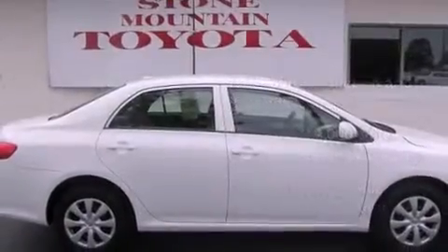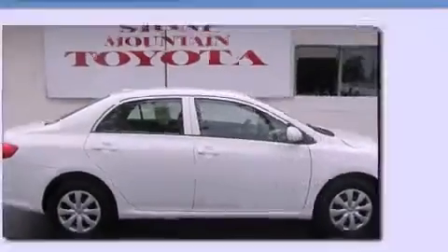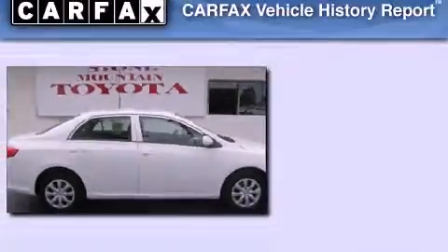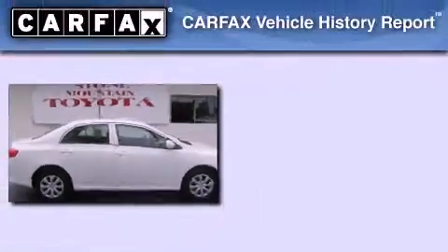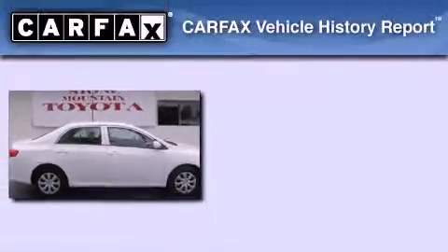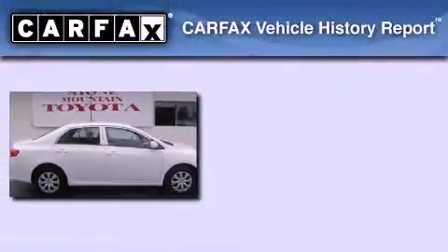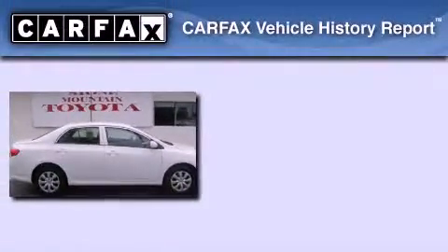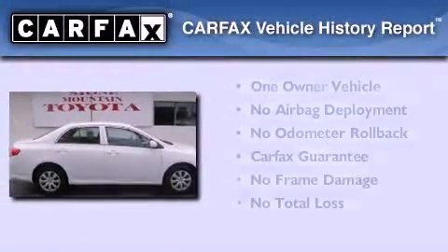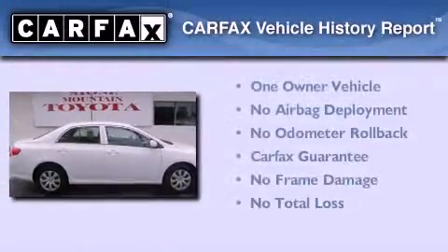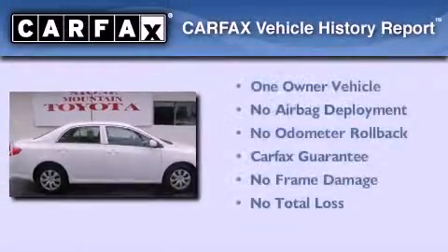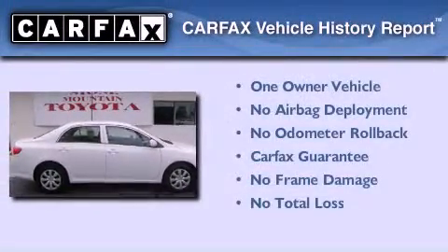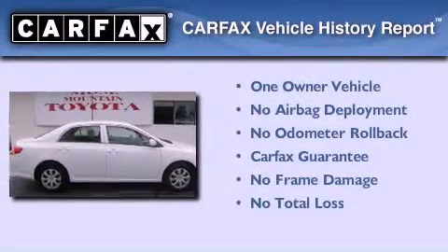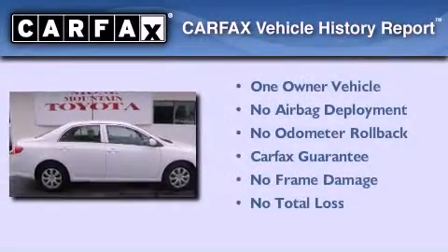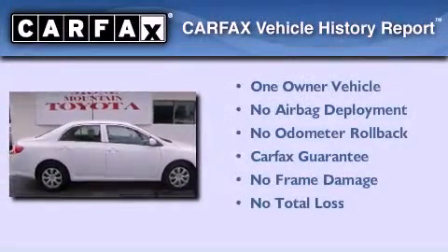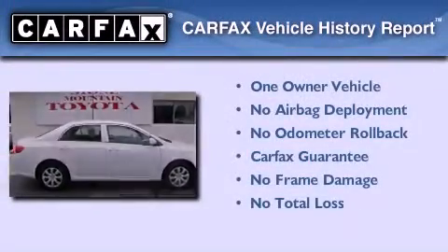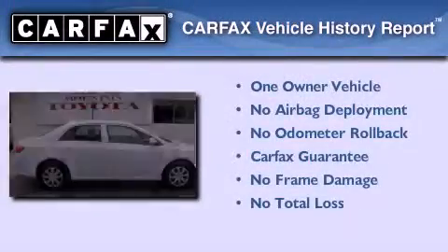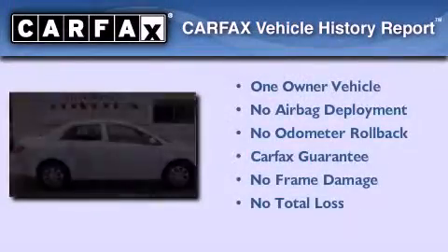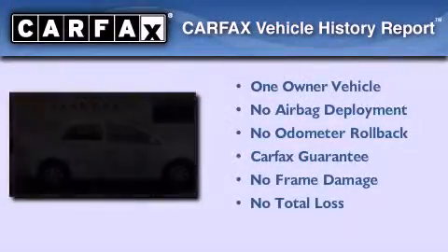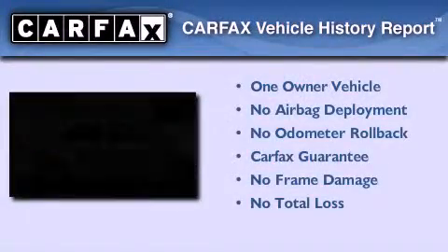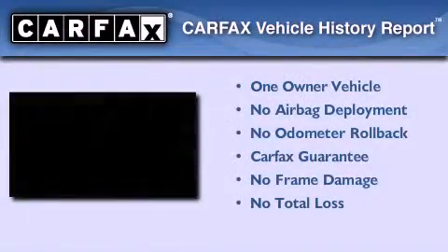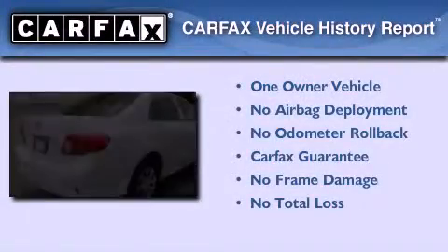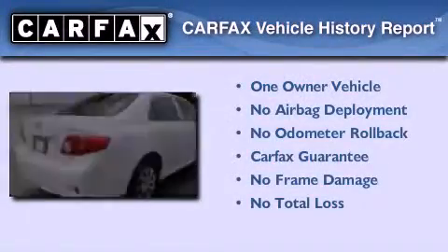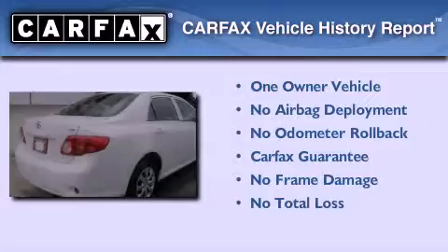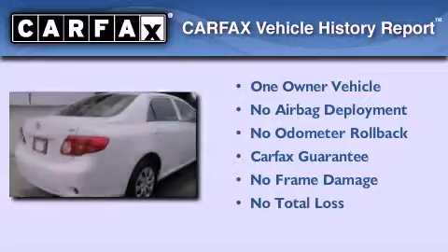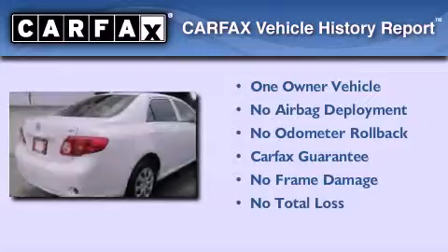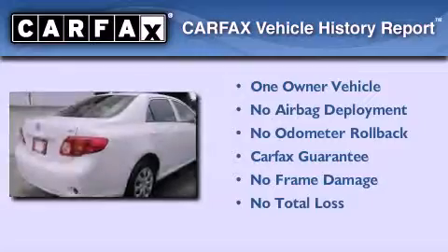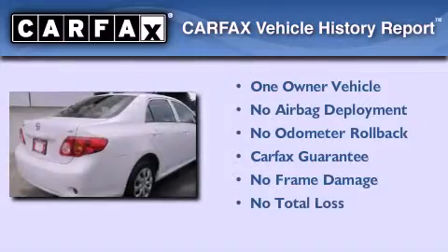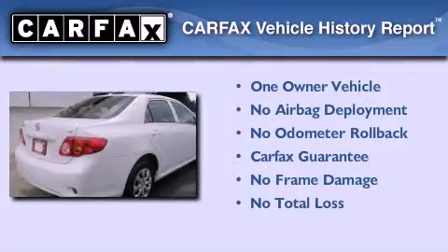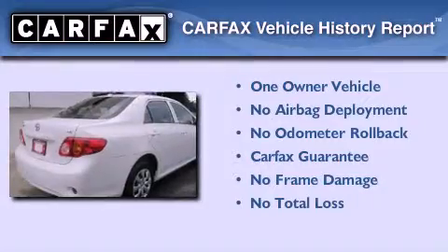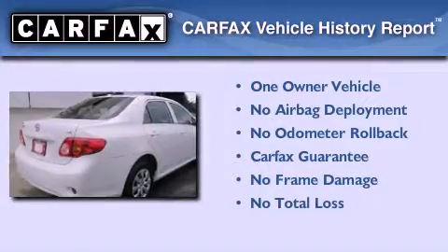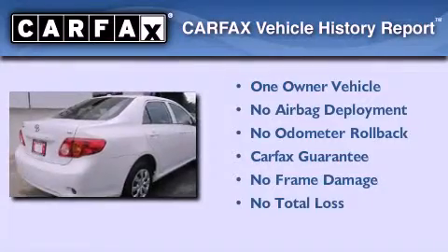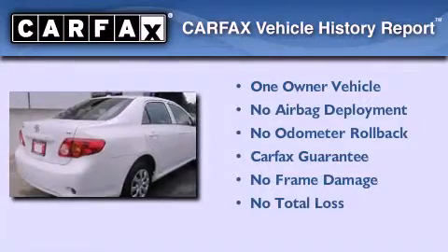This sedan has had only one owner, and it qualifies for the Carfax Buy-Back Guarantee.